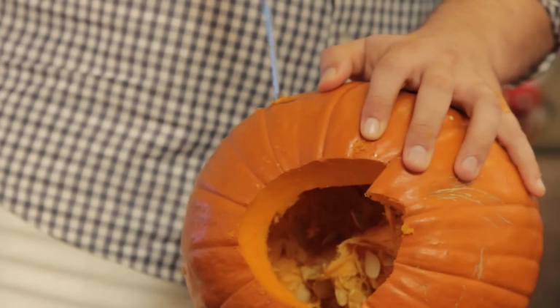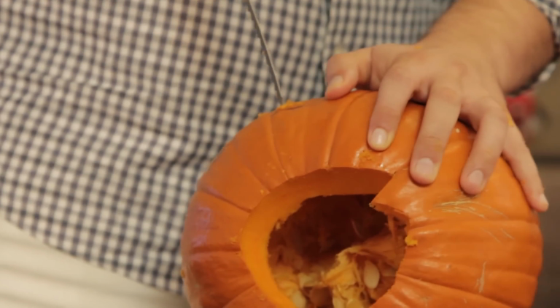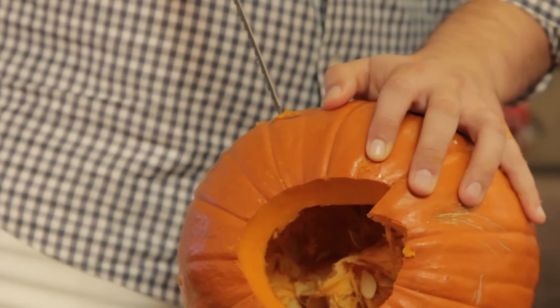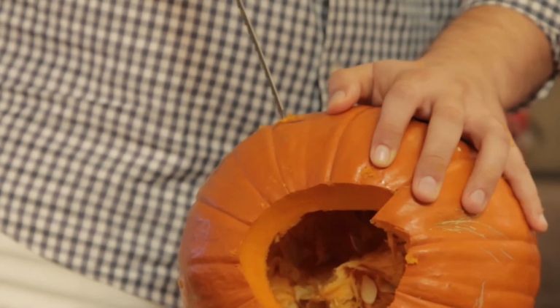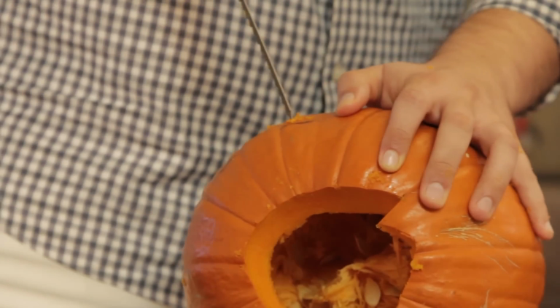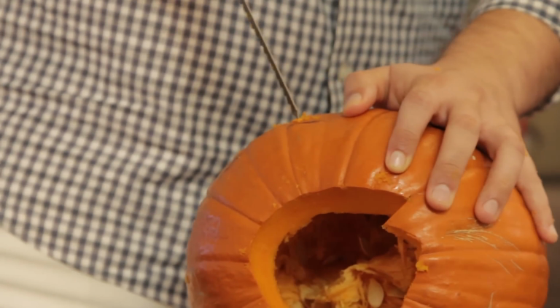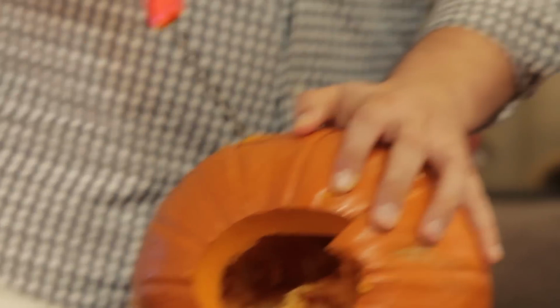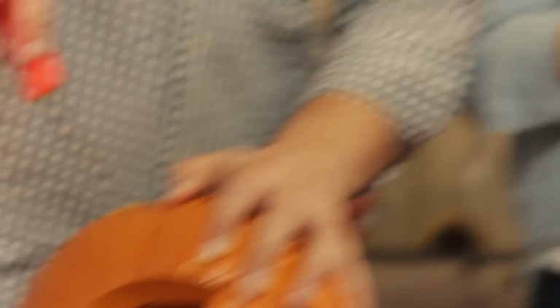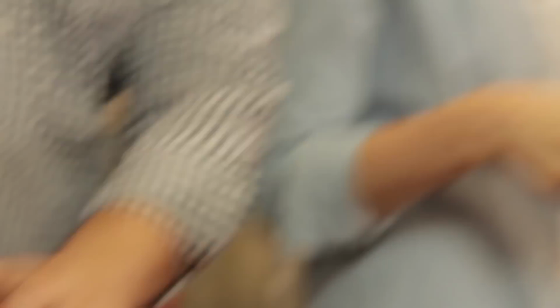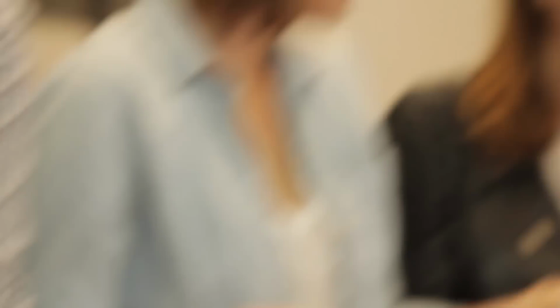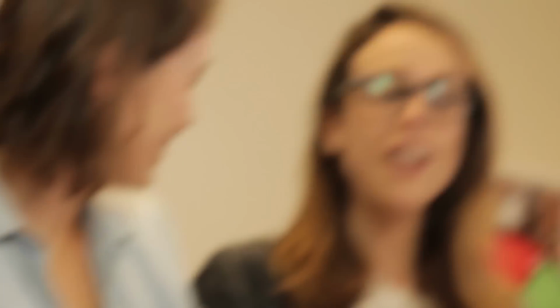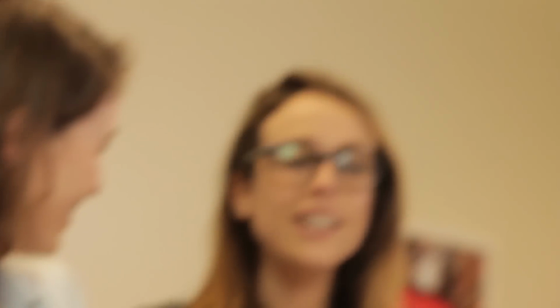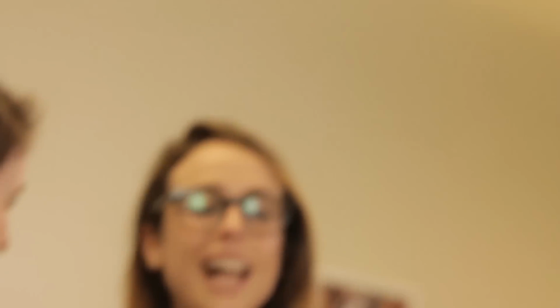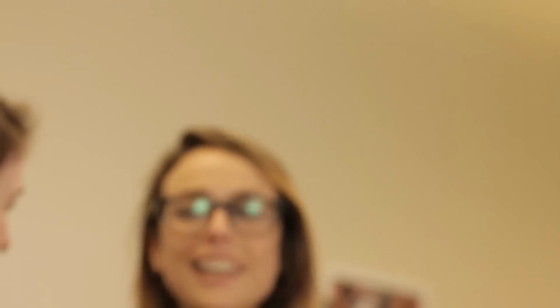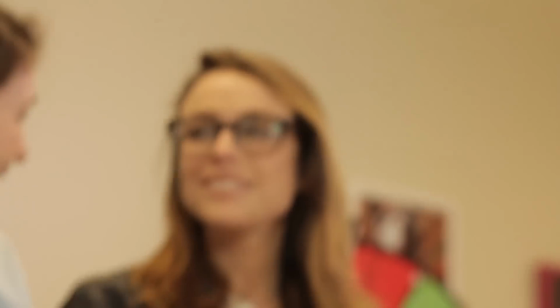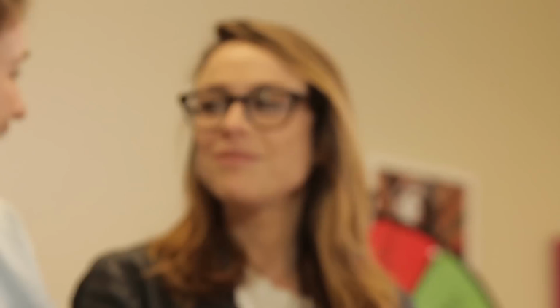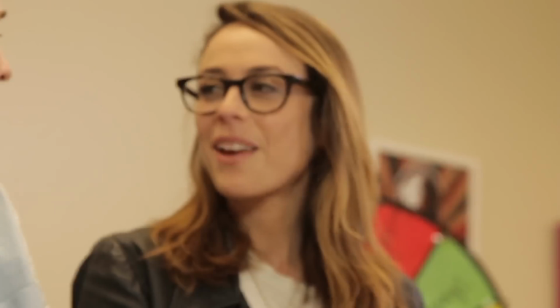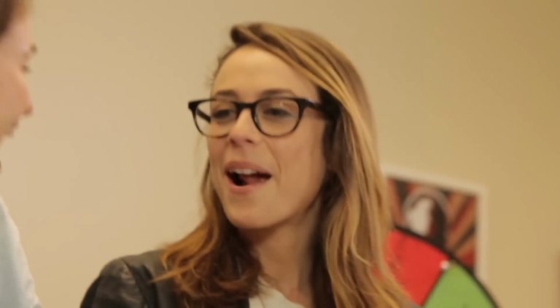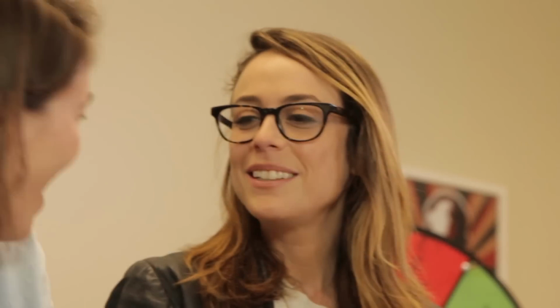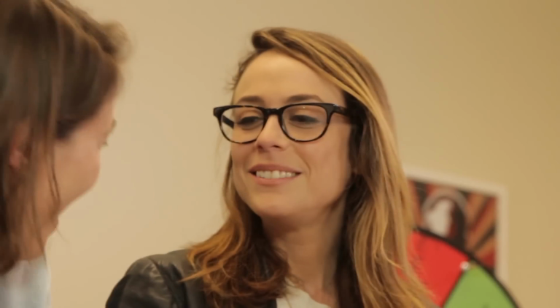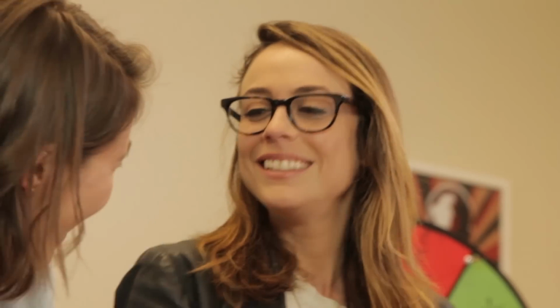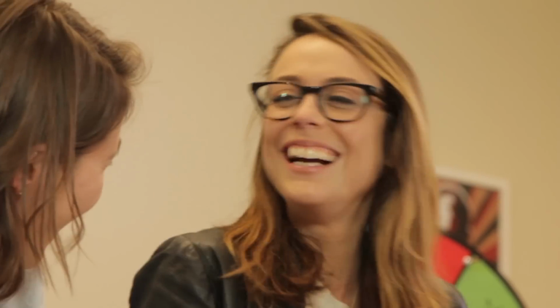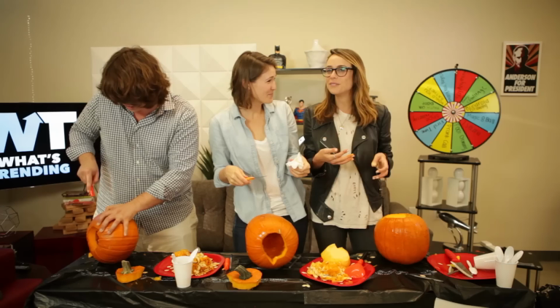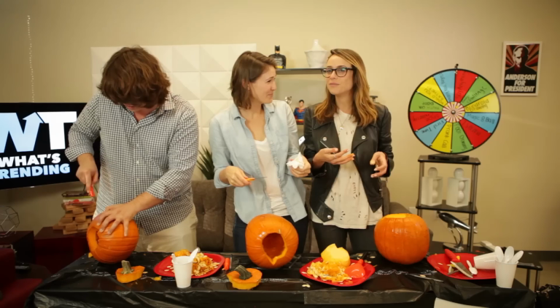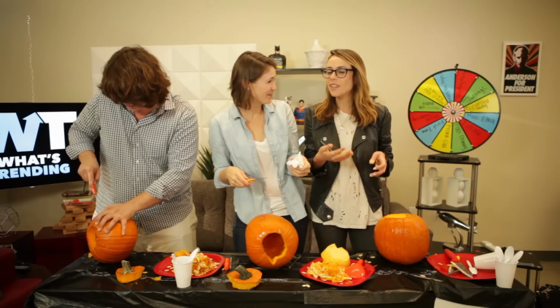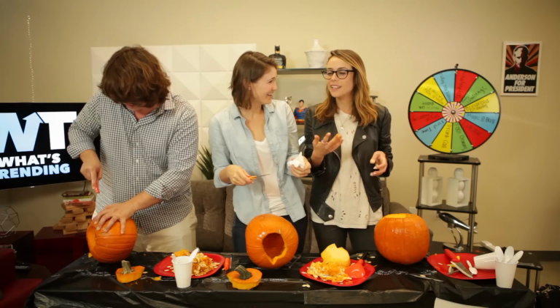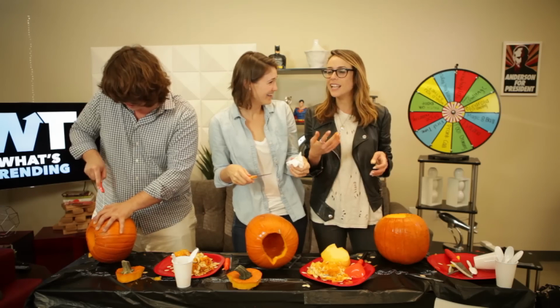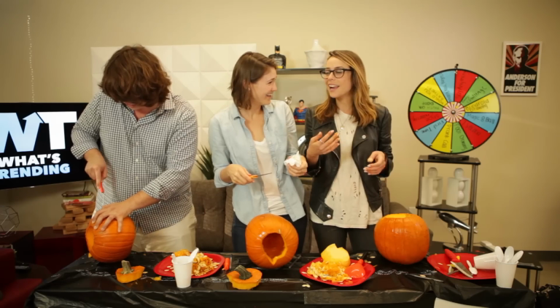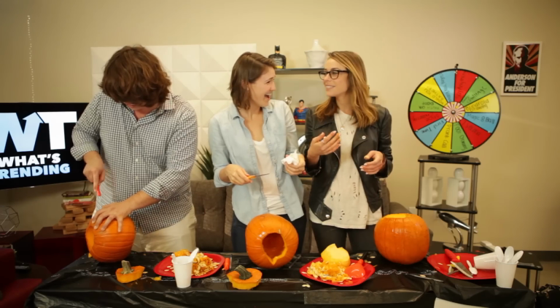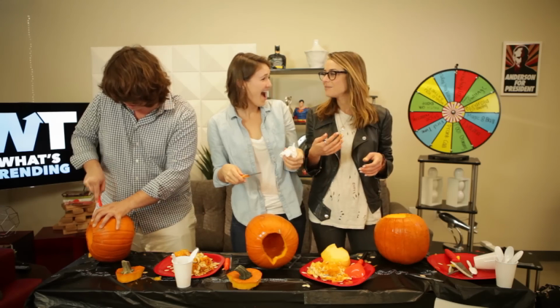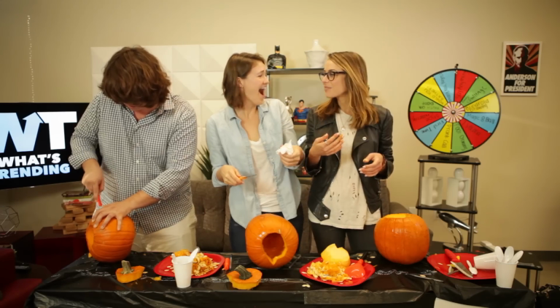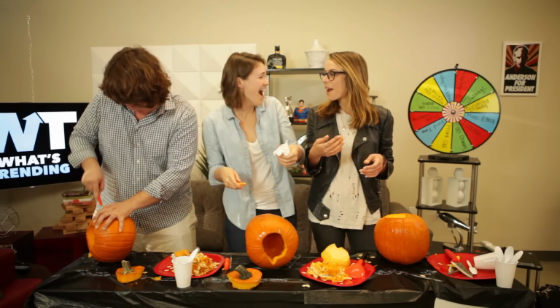It smells good, I love eating it. Eating the goo? Yeah. Eating your pumpkin?